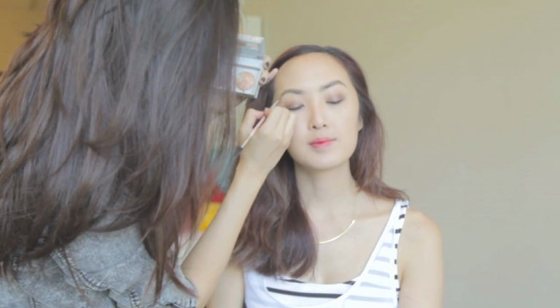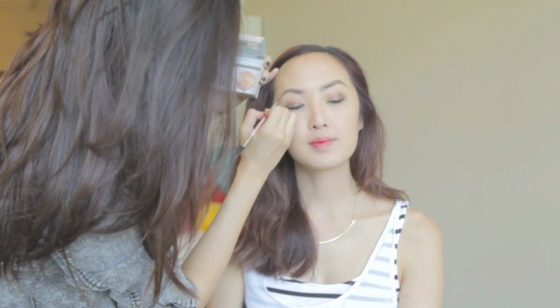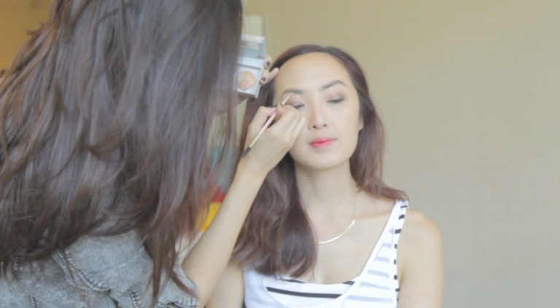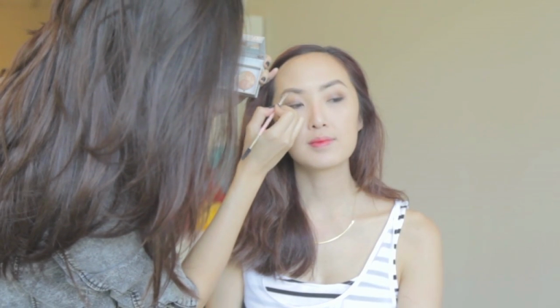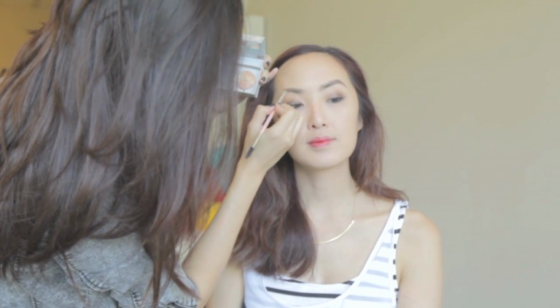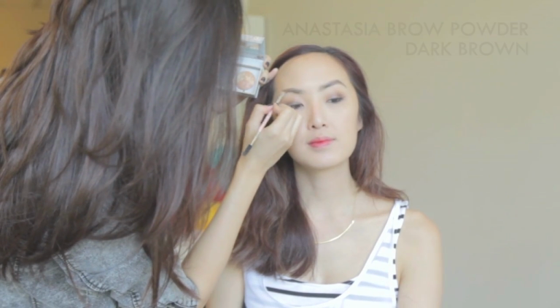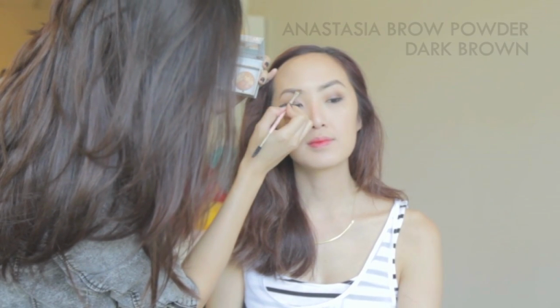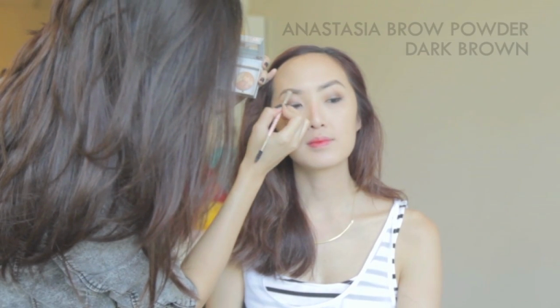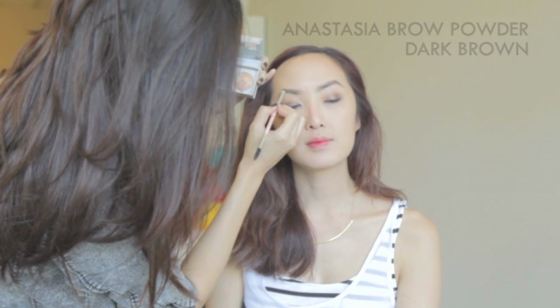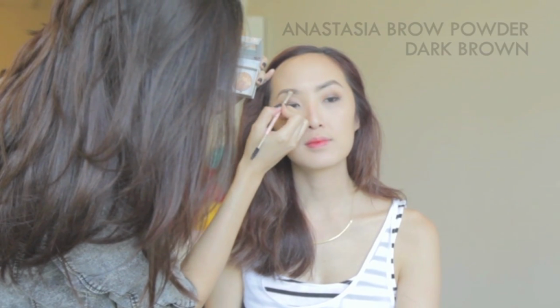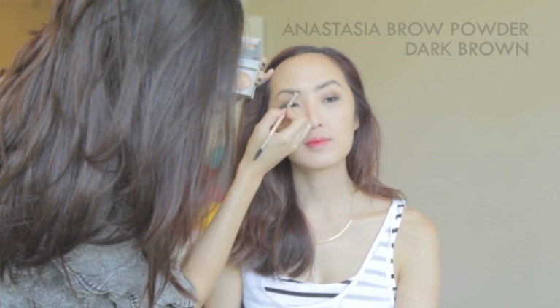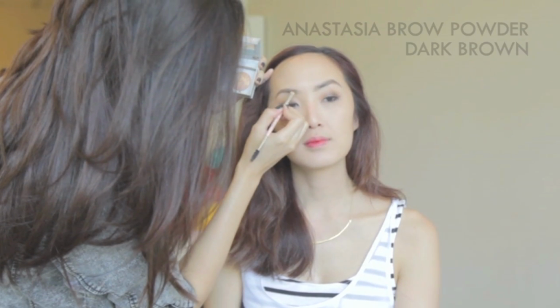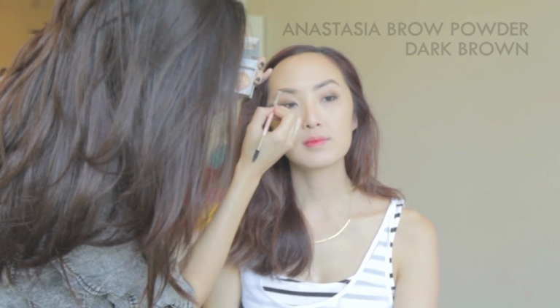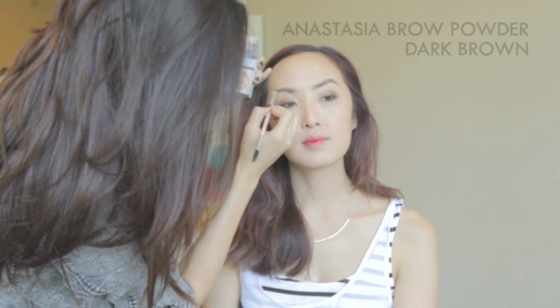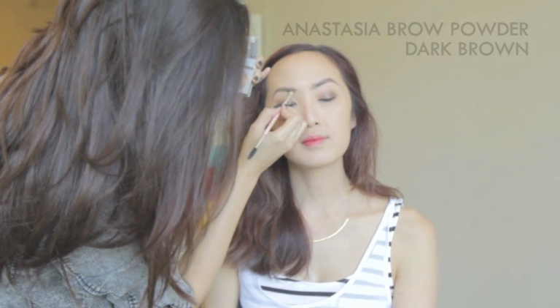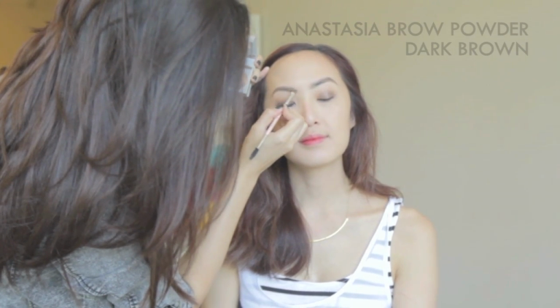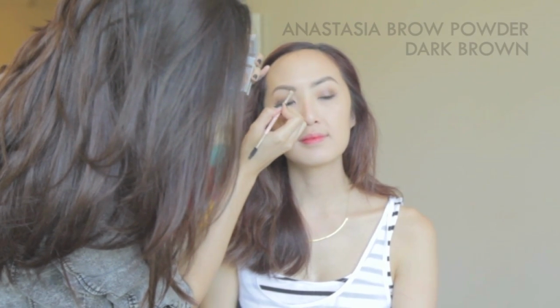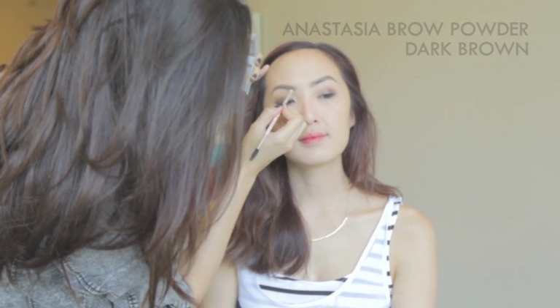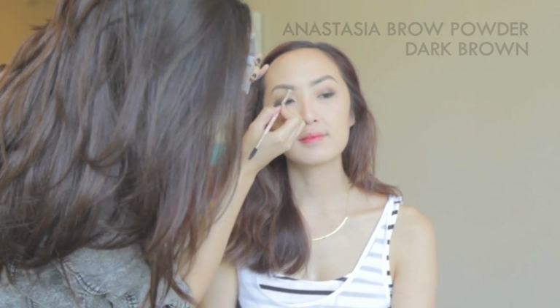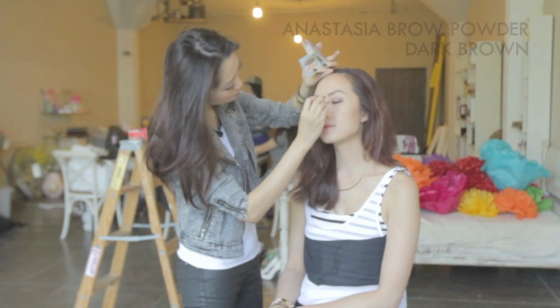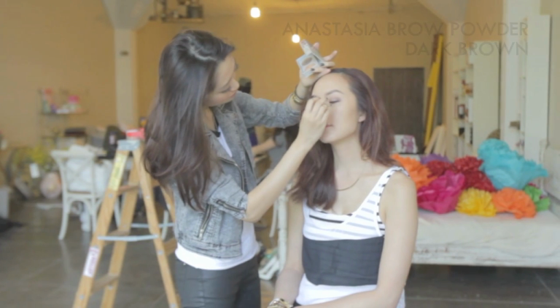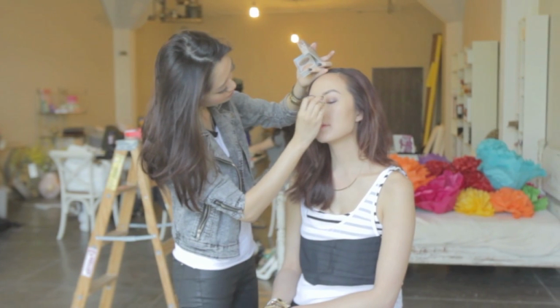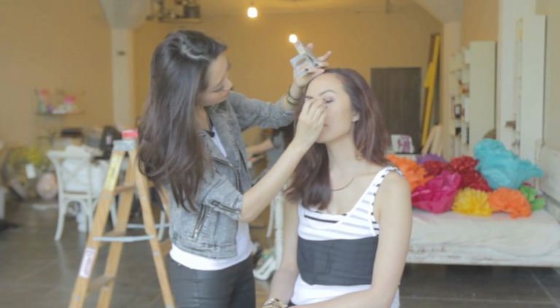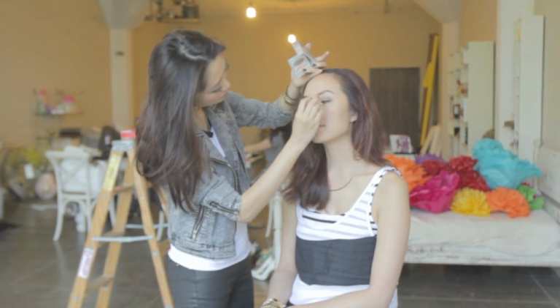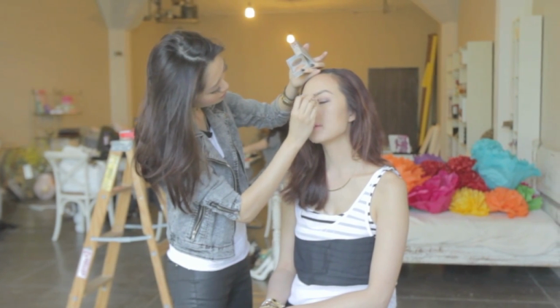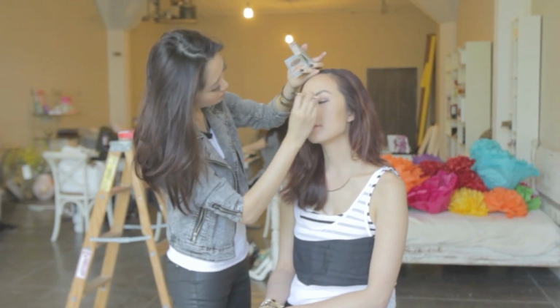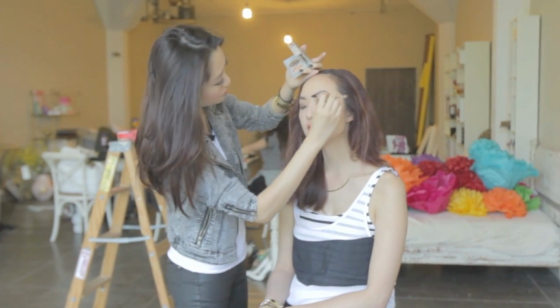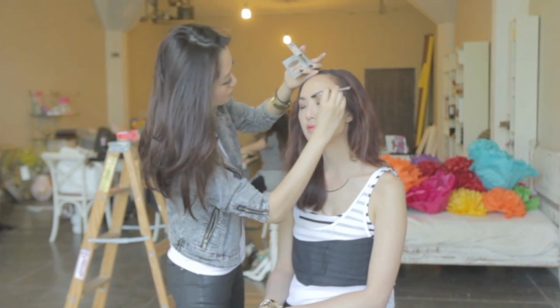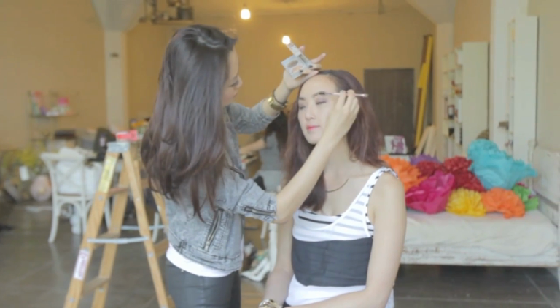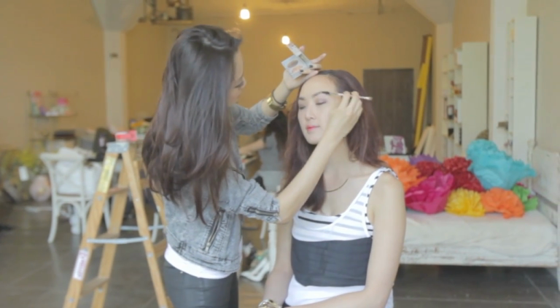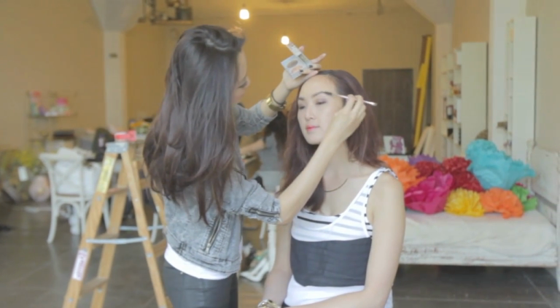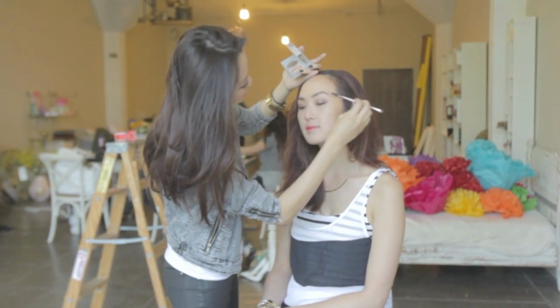For her eyebrows, I'm using Anastasia dark brown in powder. Using small strokes, I follow her natural eyebrow shape.